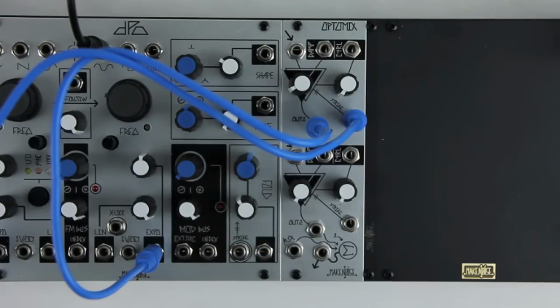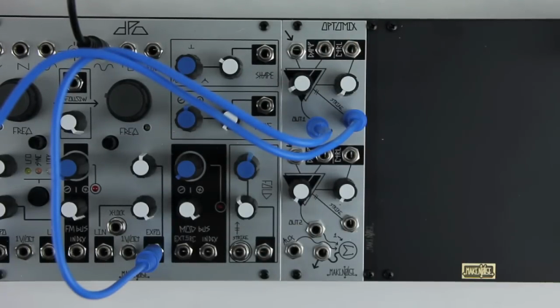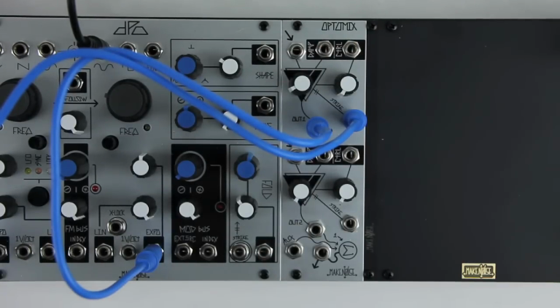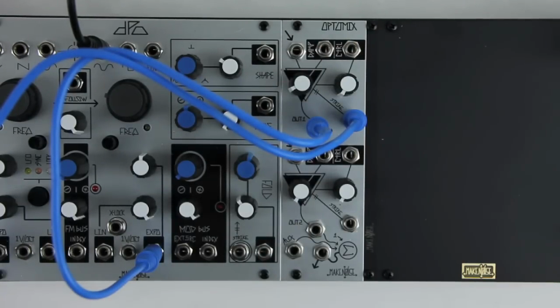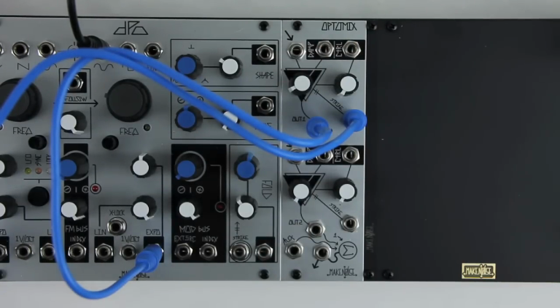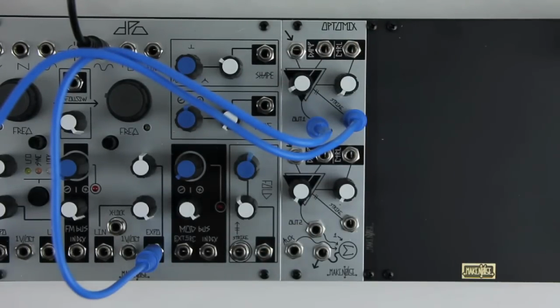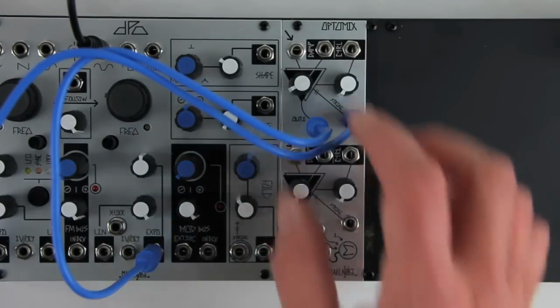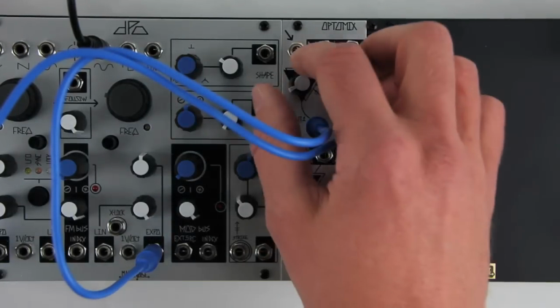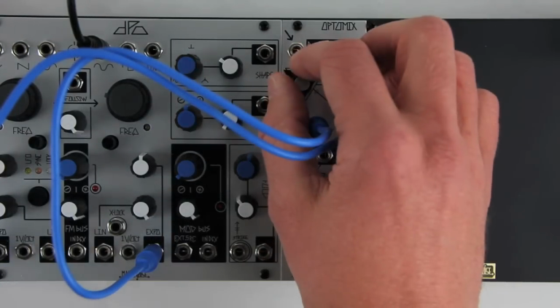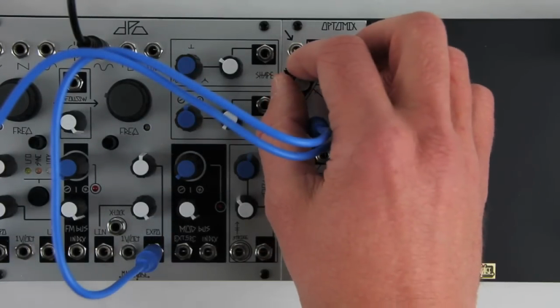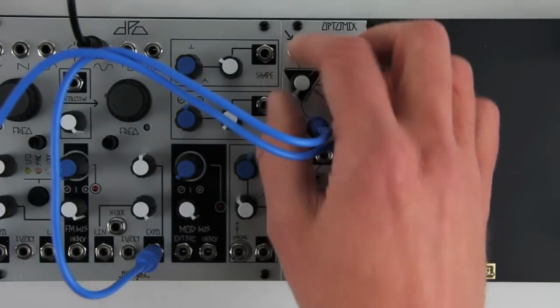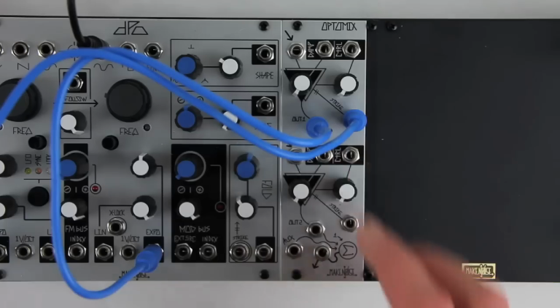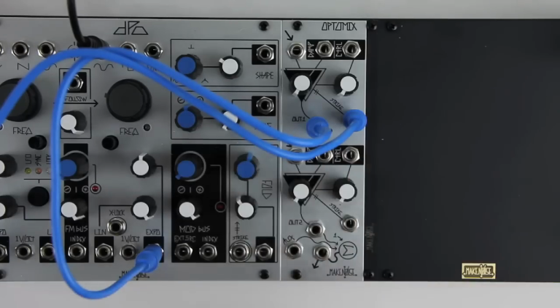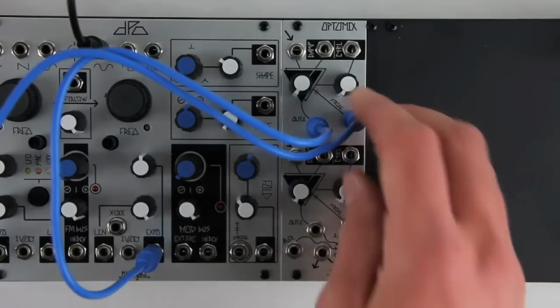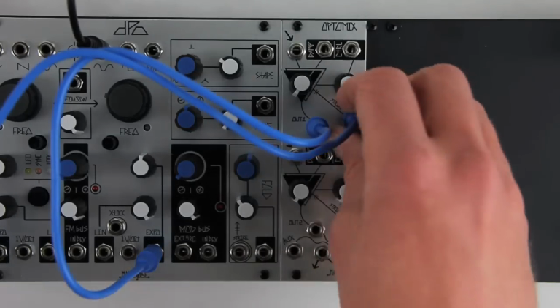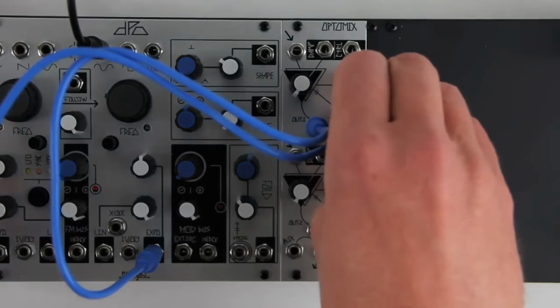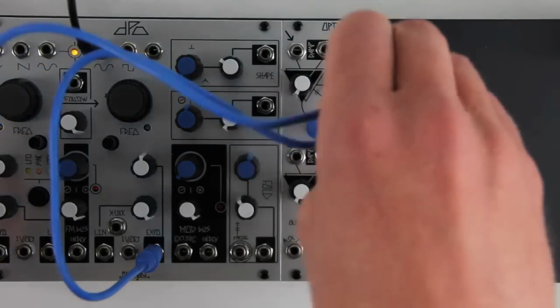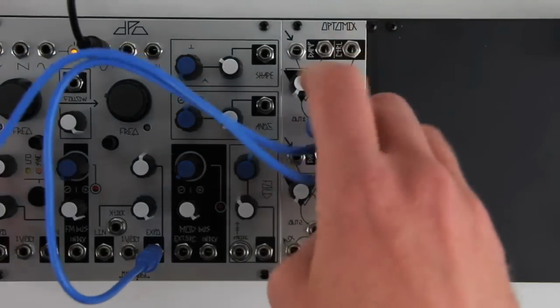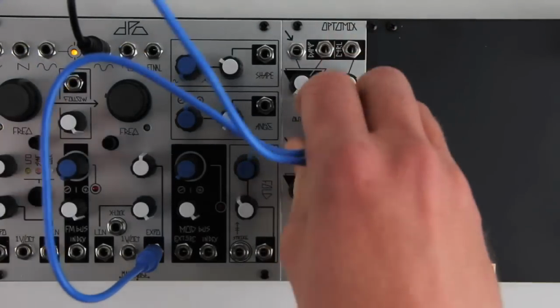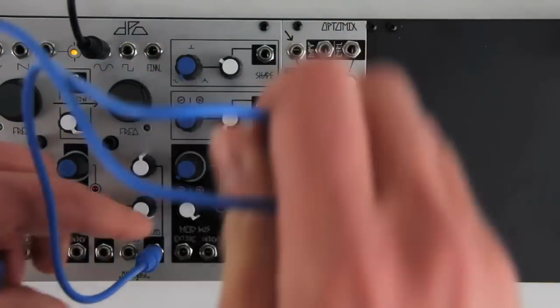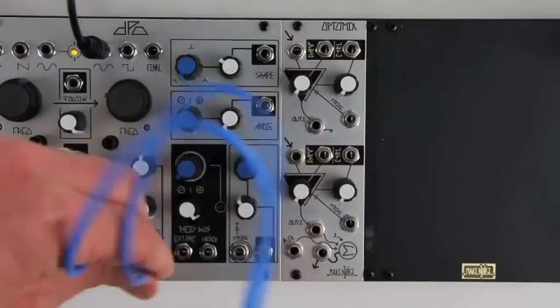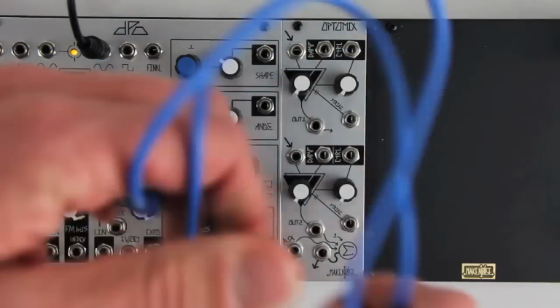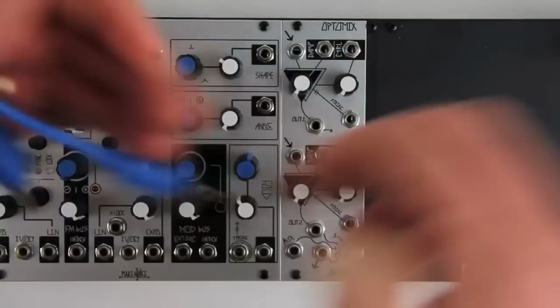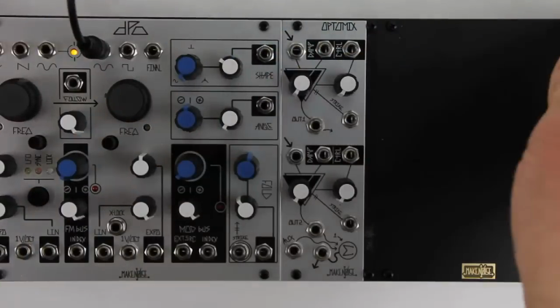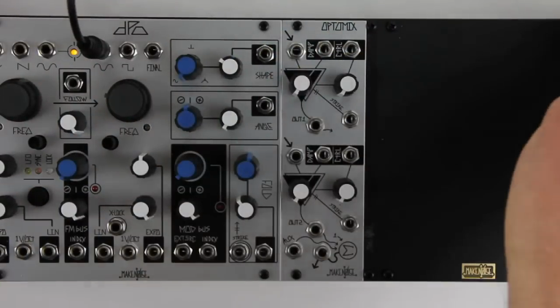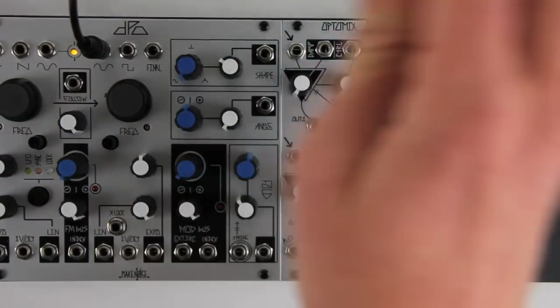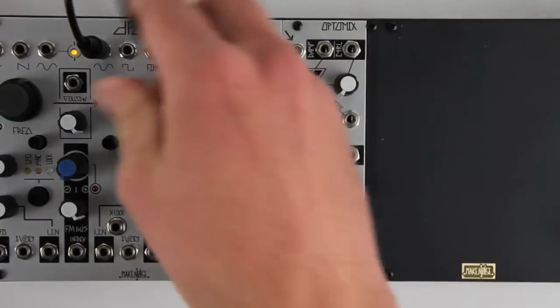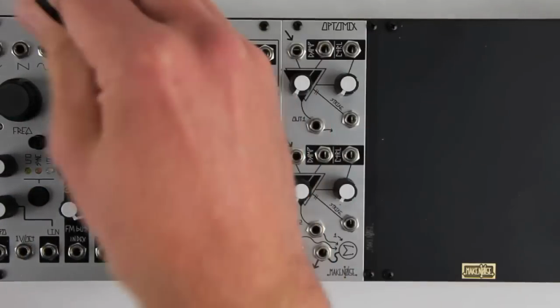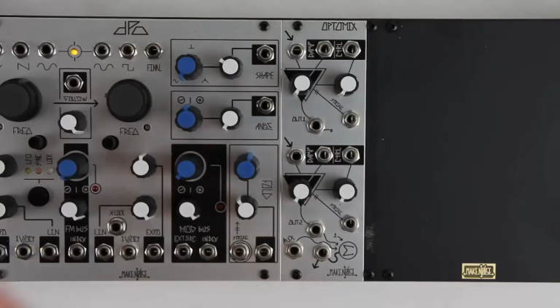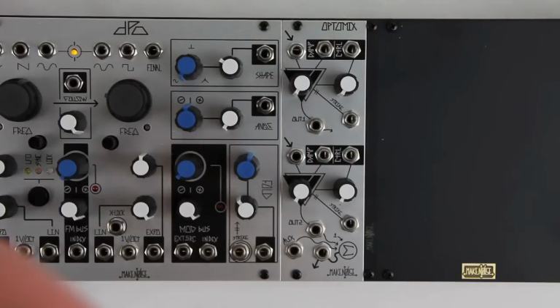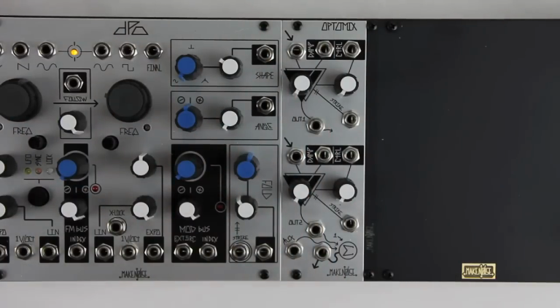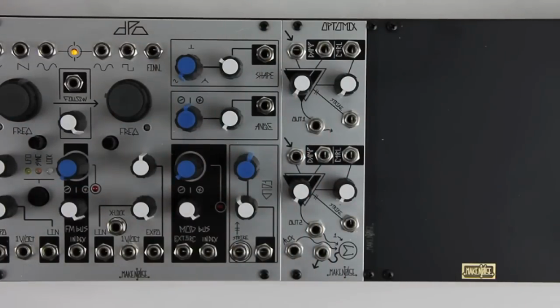The damp circuit has been updated to accept audio as an input as well as CV. This makes it easy to use the module for sidechain compression.